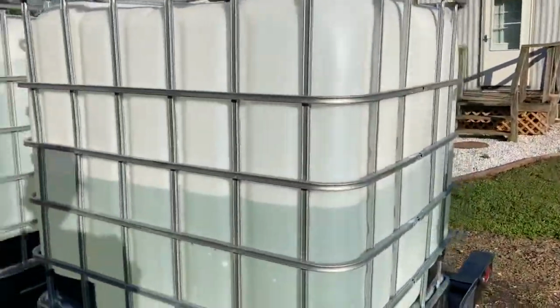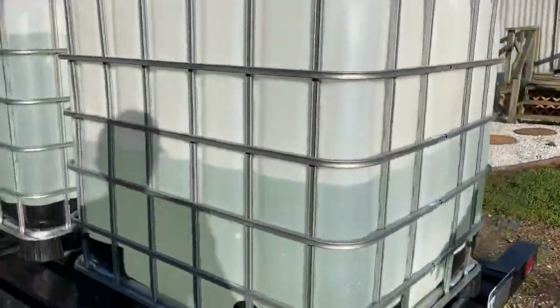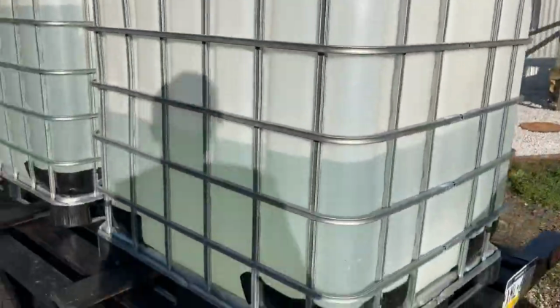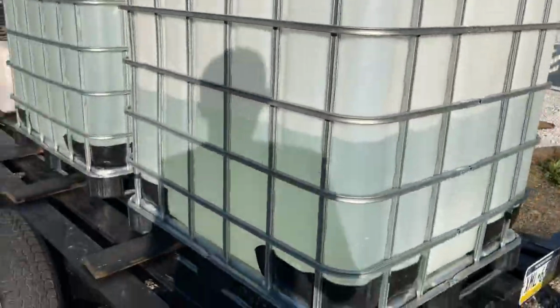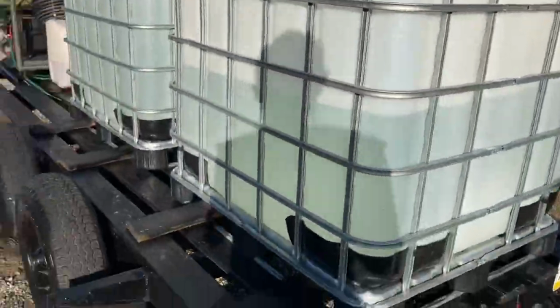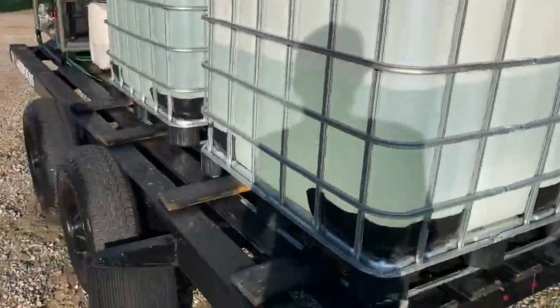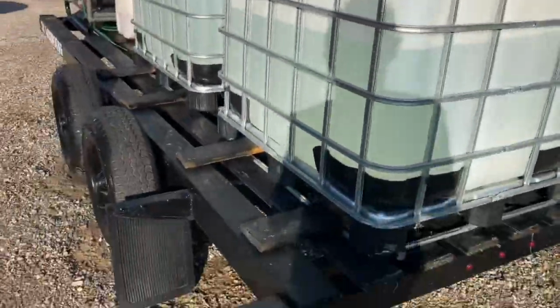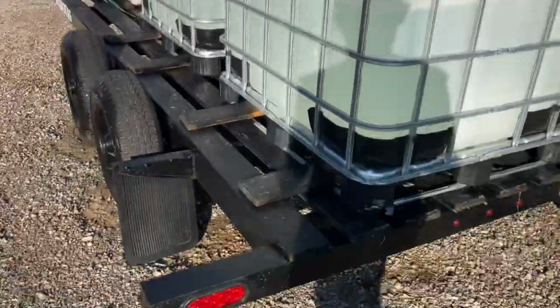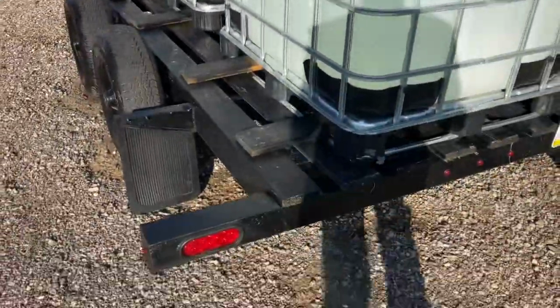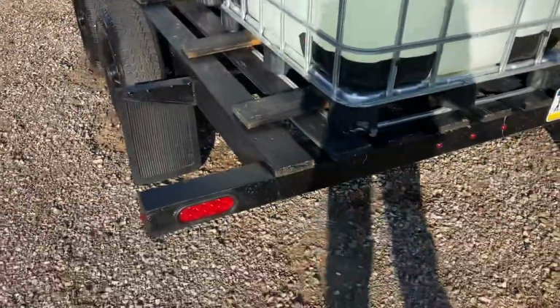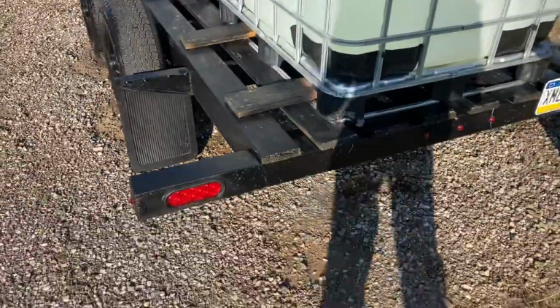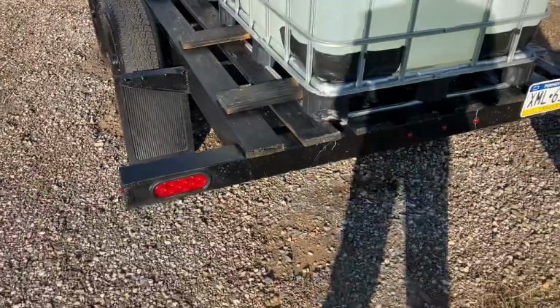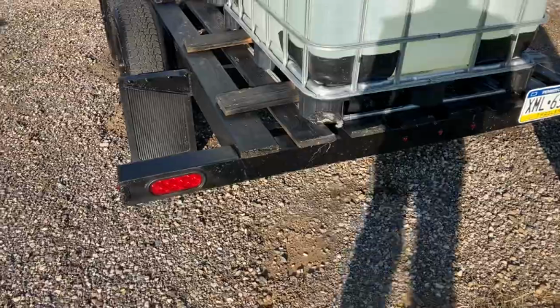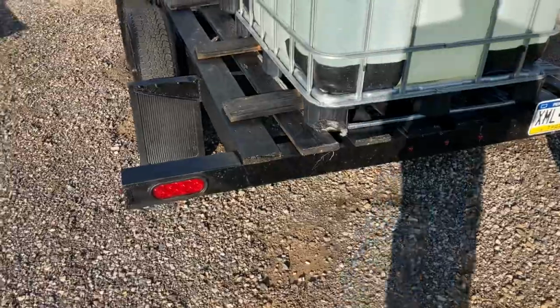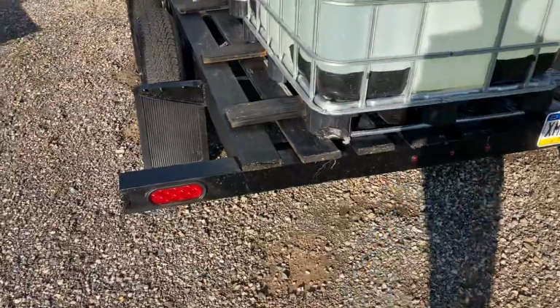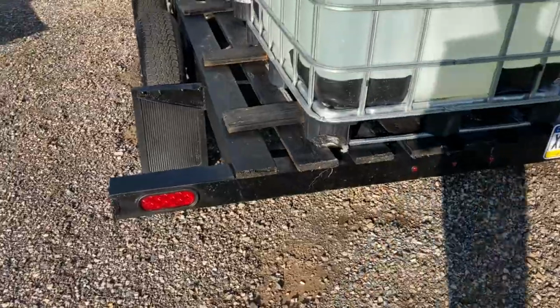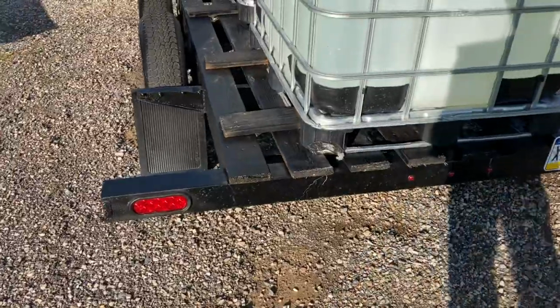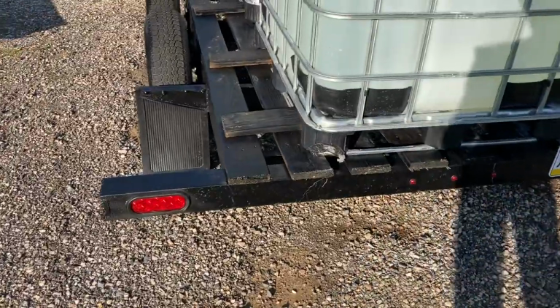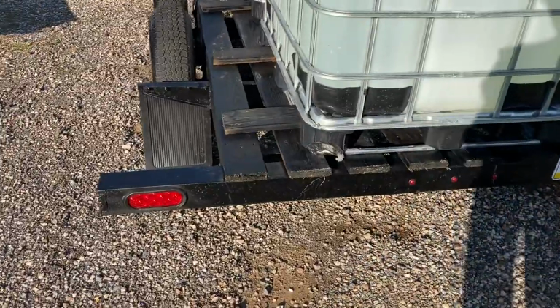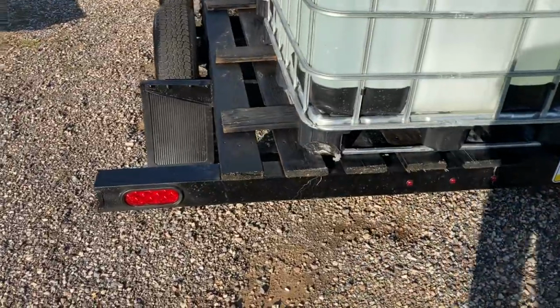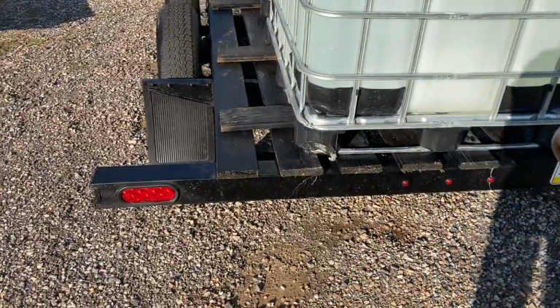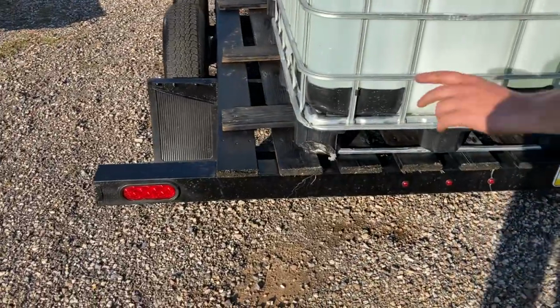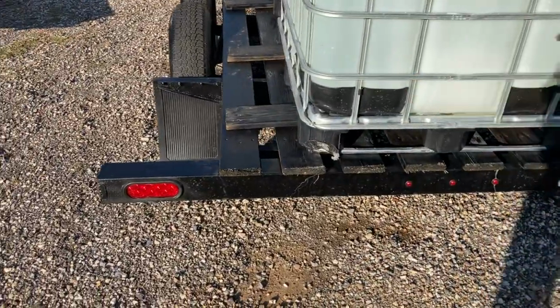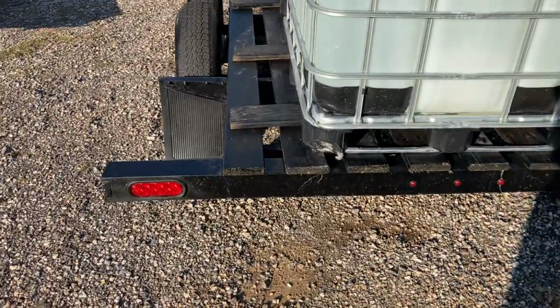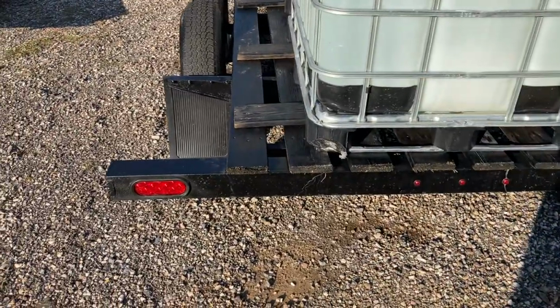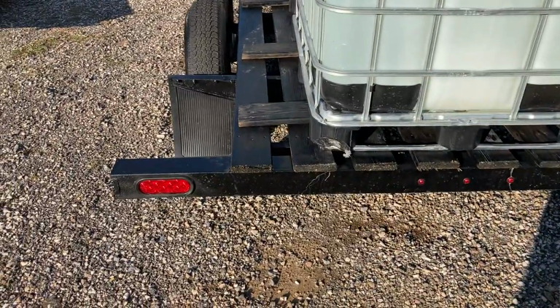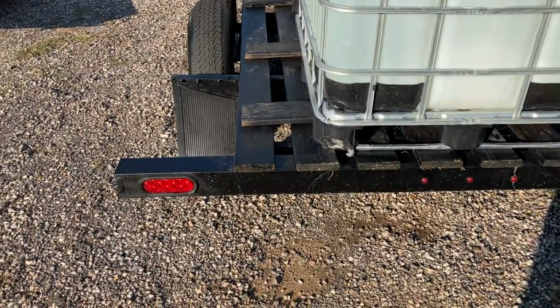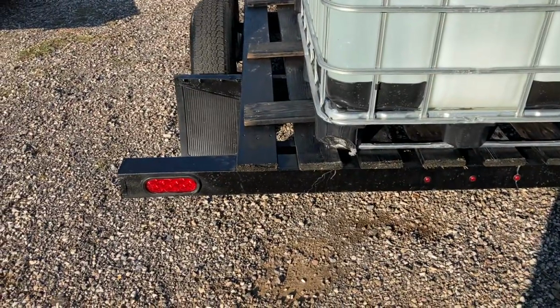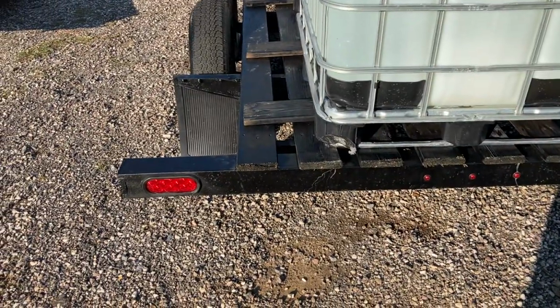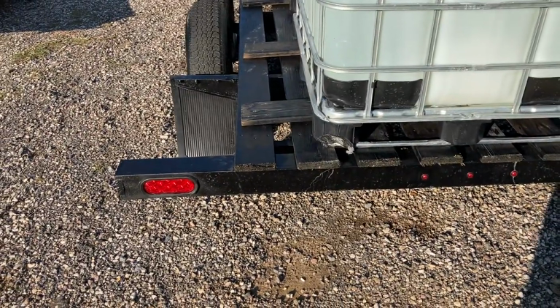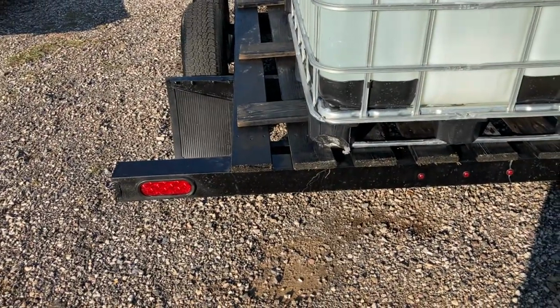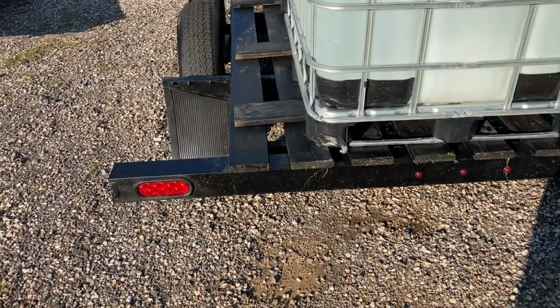This bumper was on it — this is the piece I cut off. I shortened it and re-welded it. And of course I added the LEDs to it.